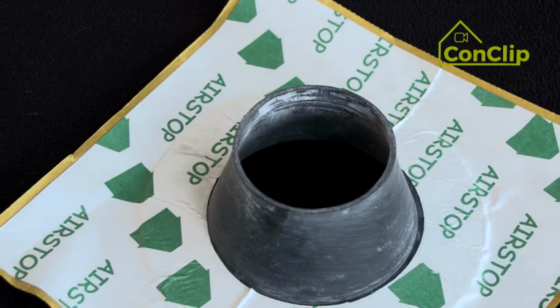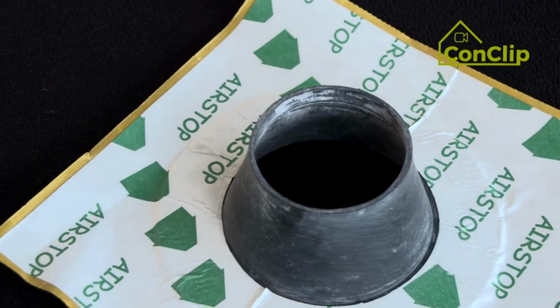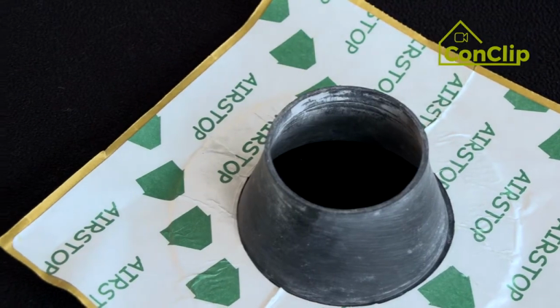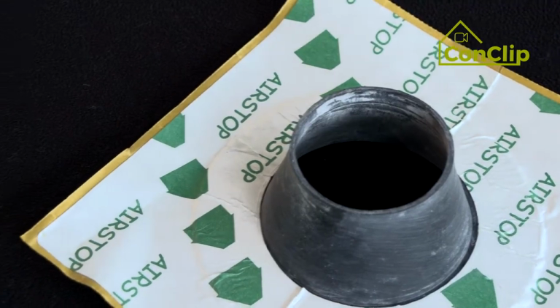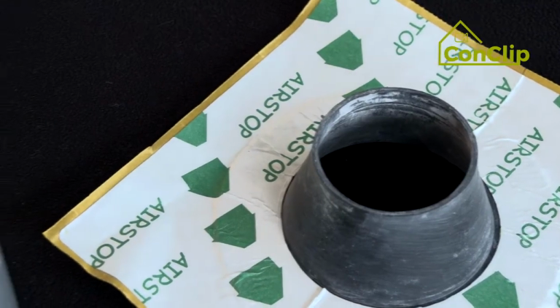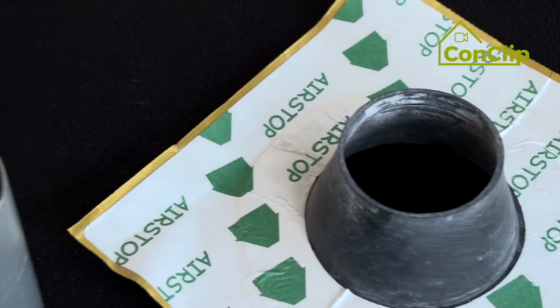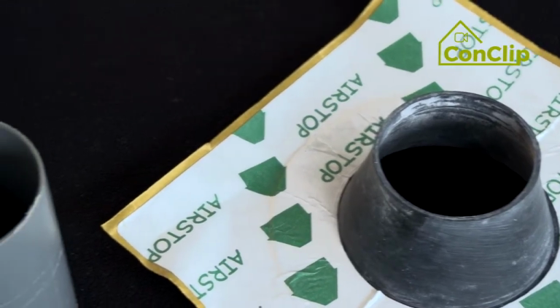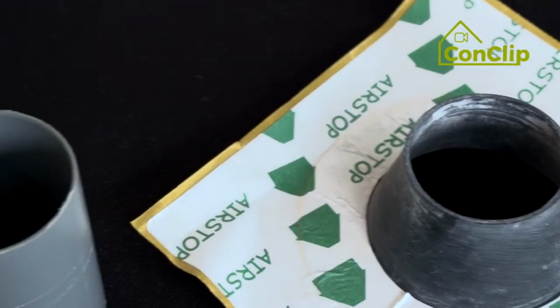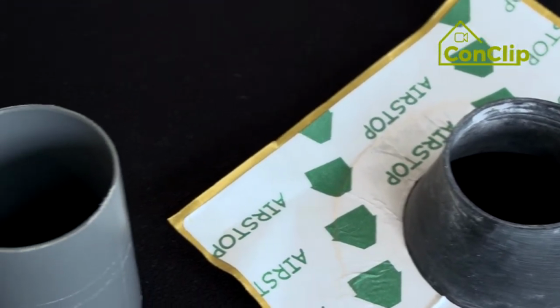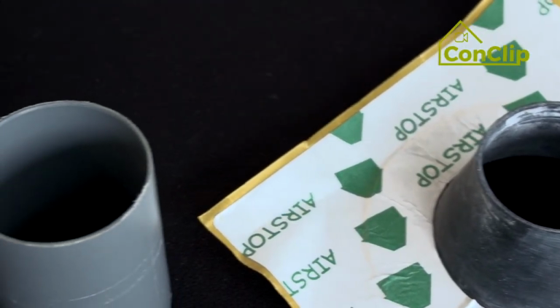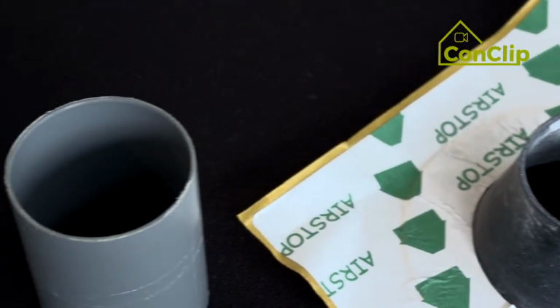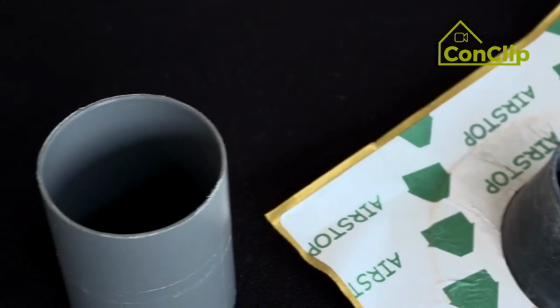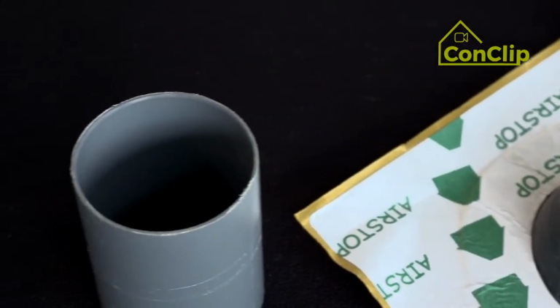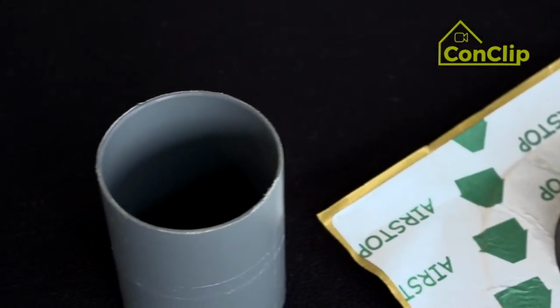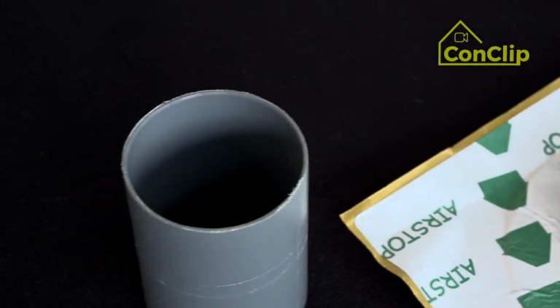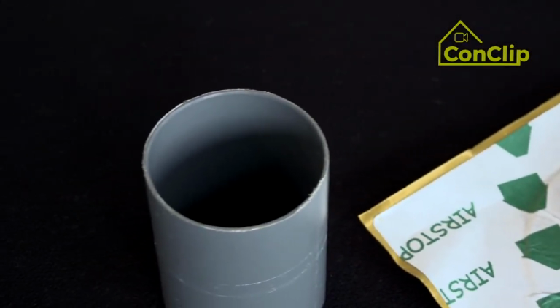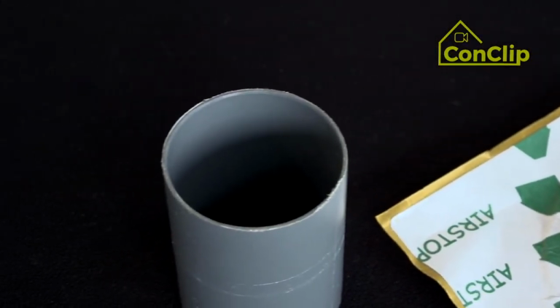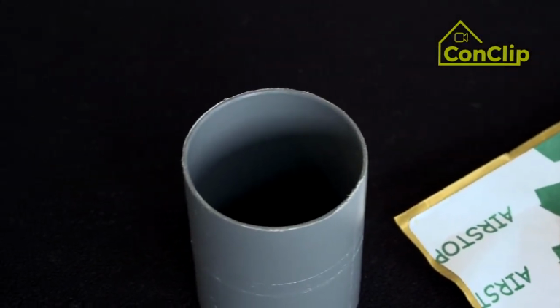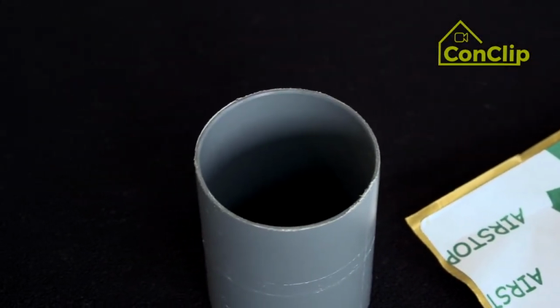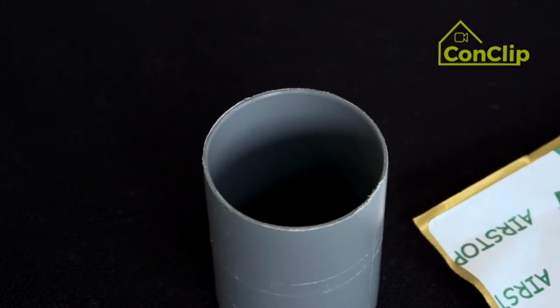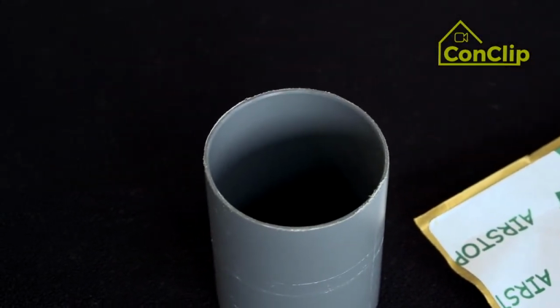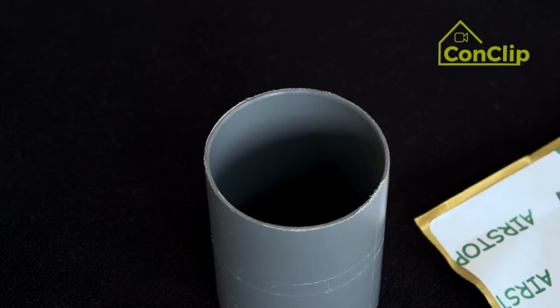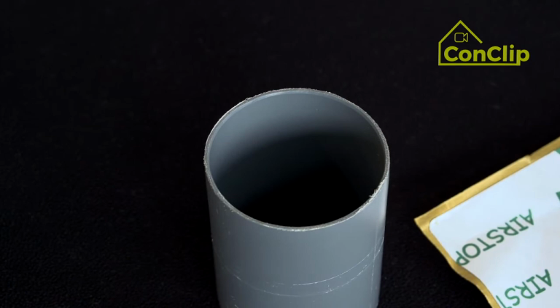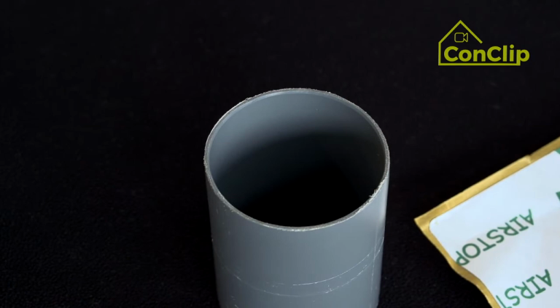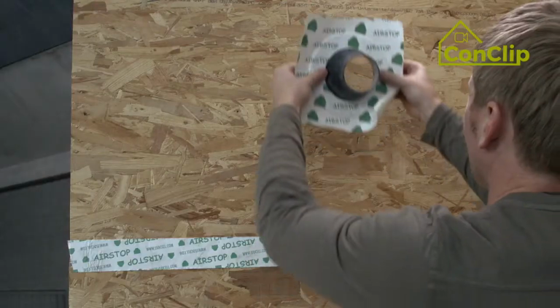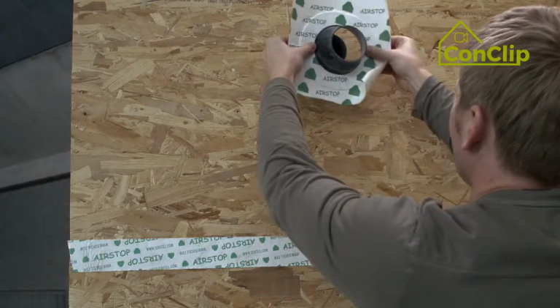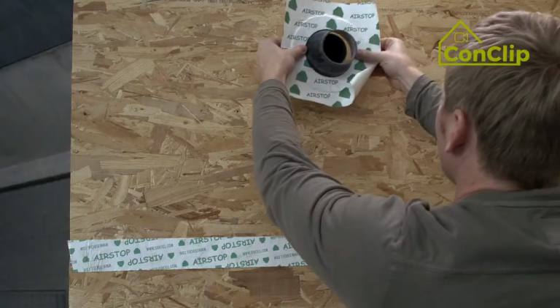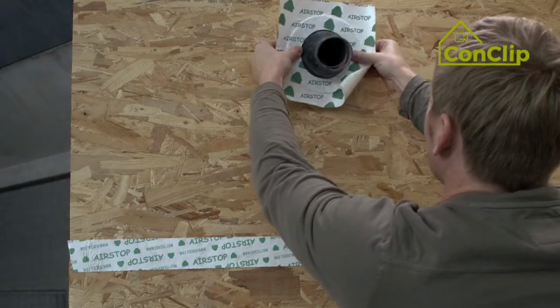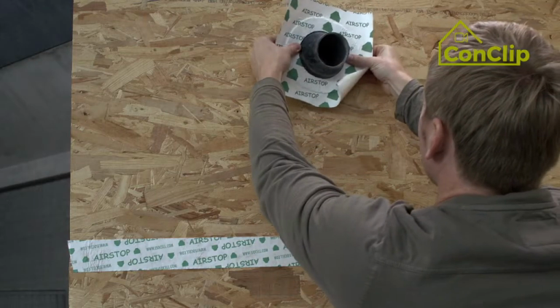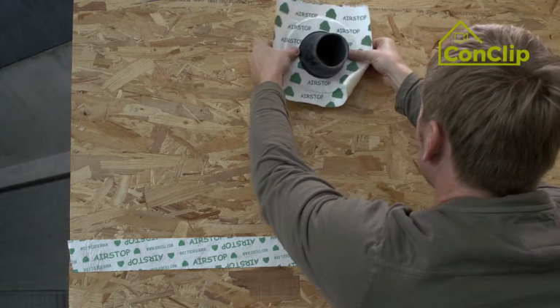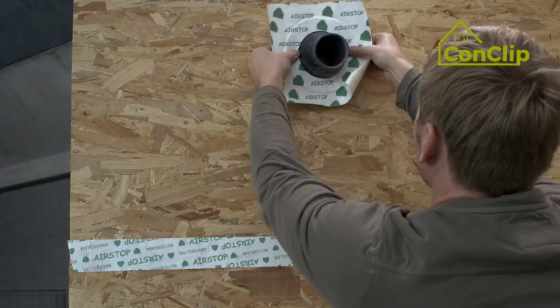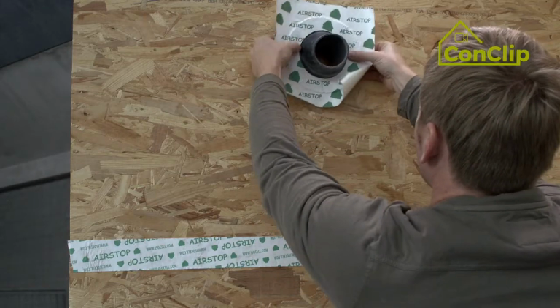For larger penetrations, like this pipe penetration passage, an appropriate sealing sleeve is needed.